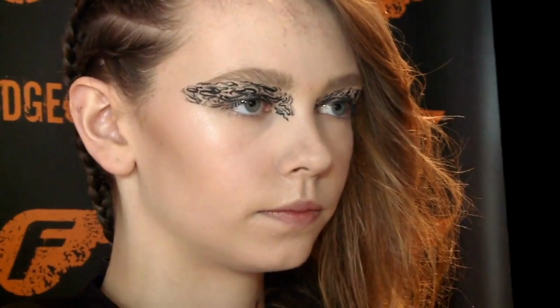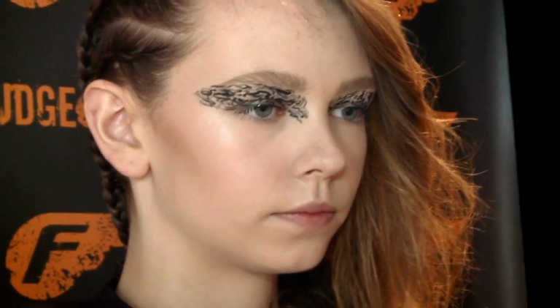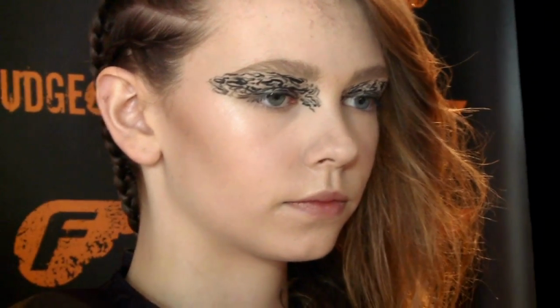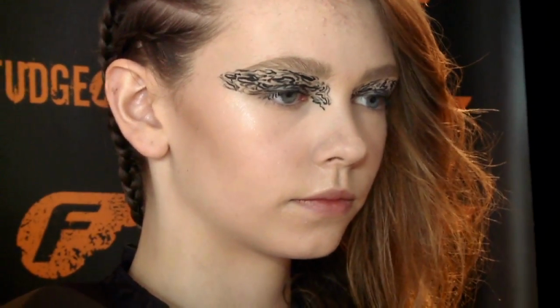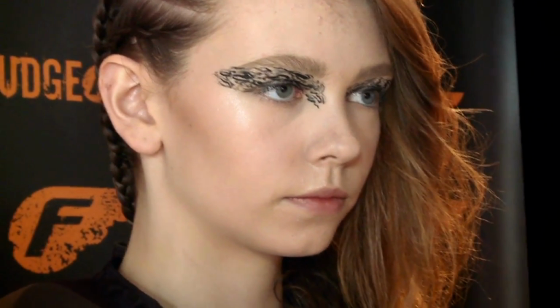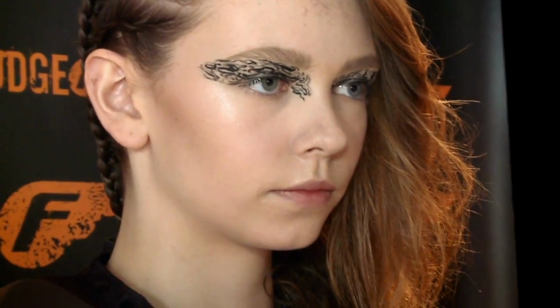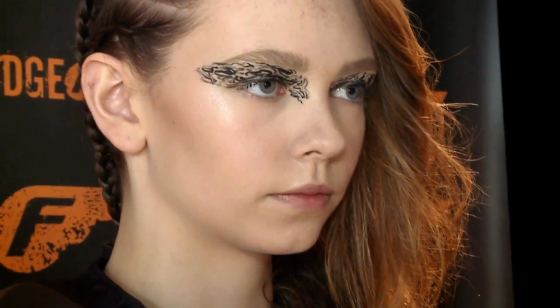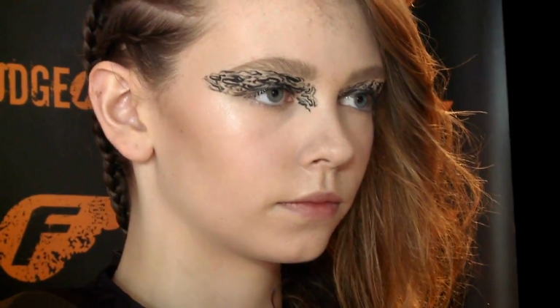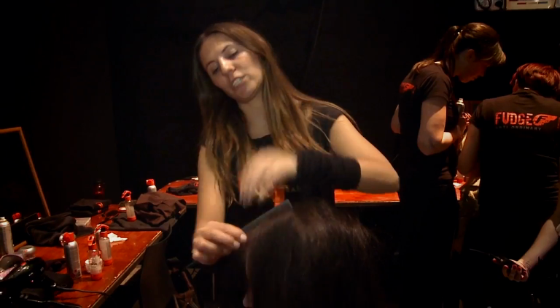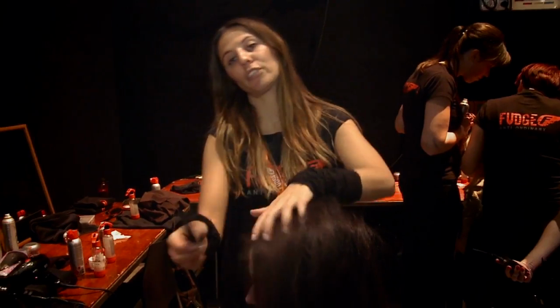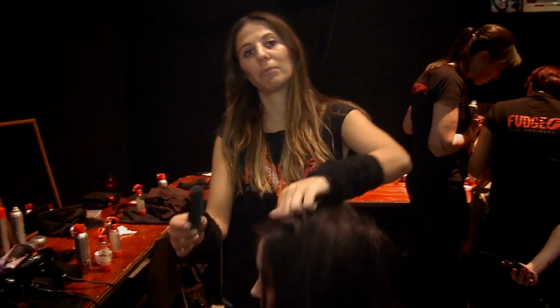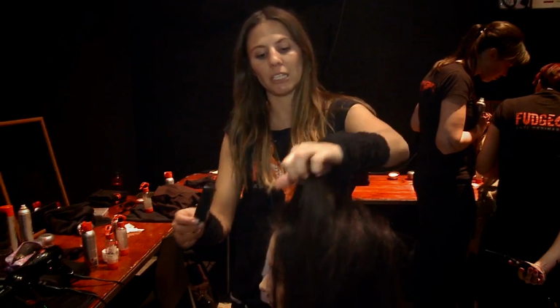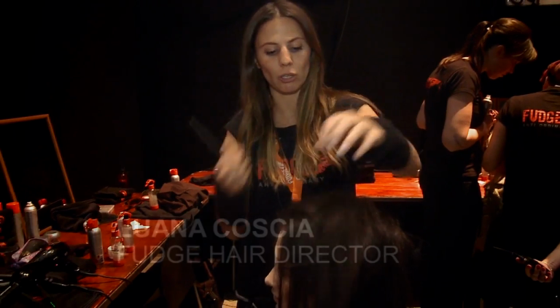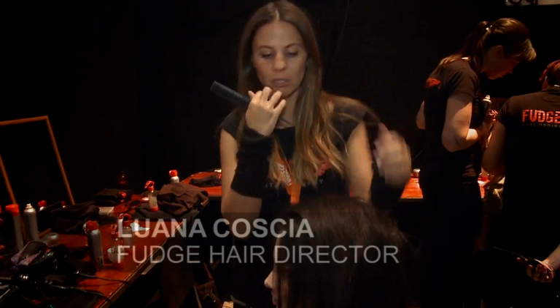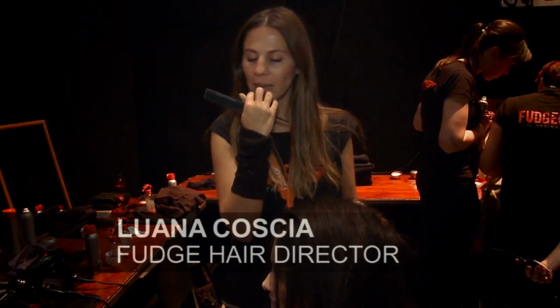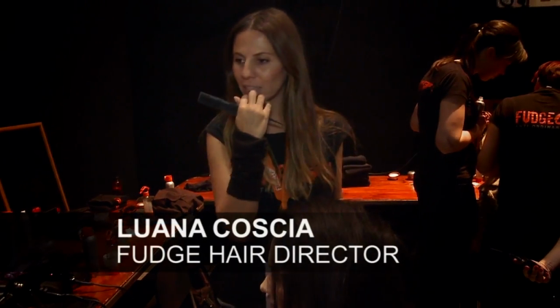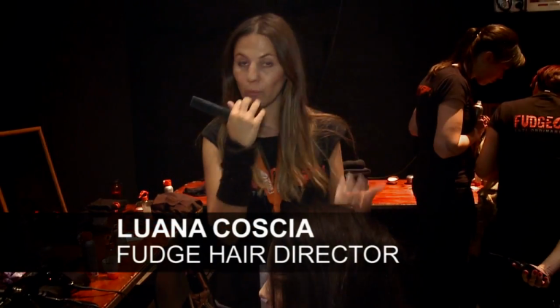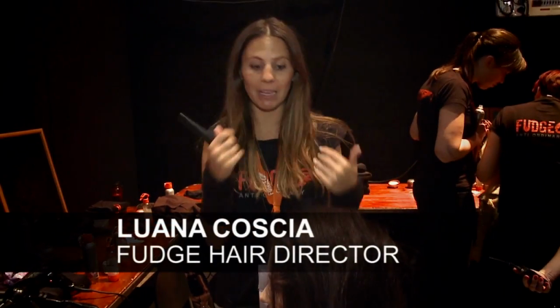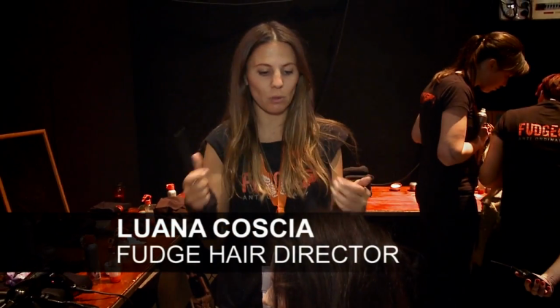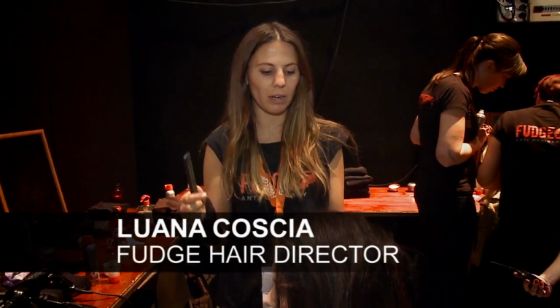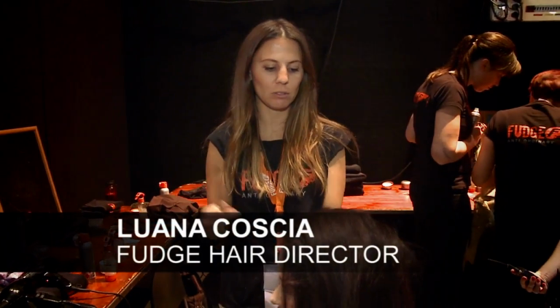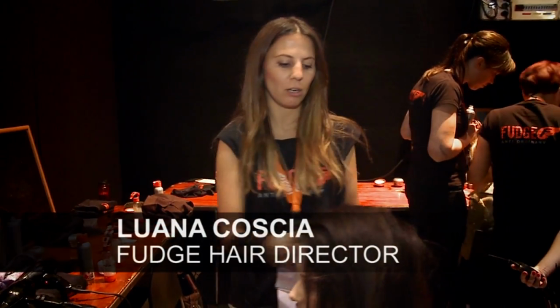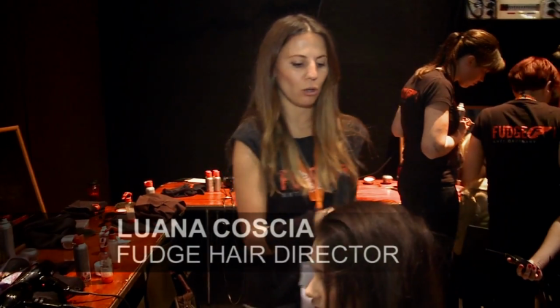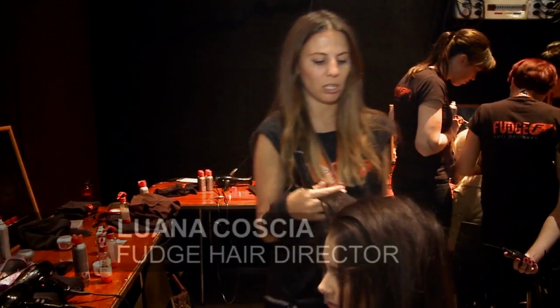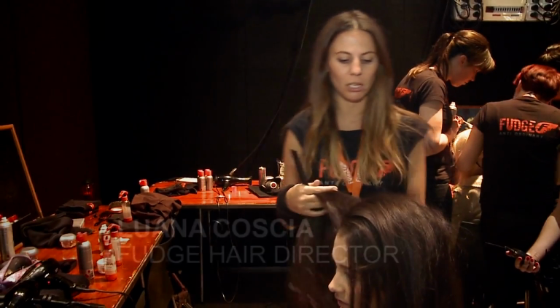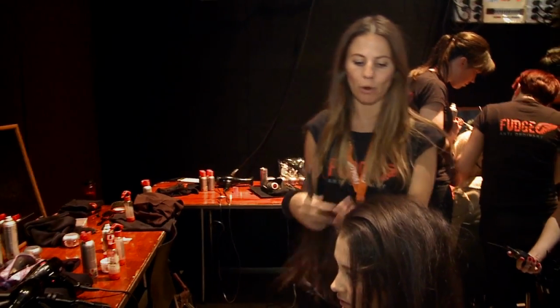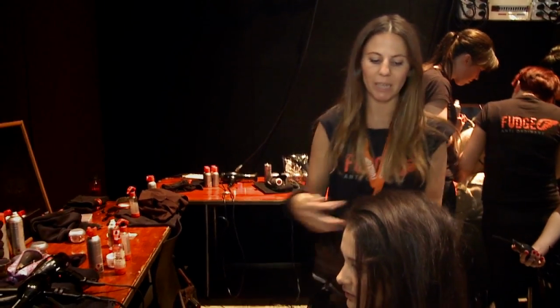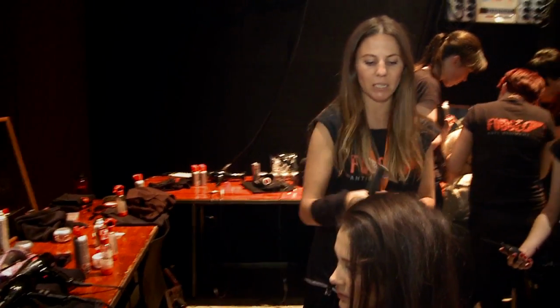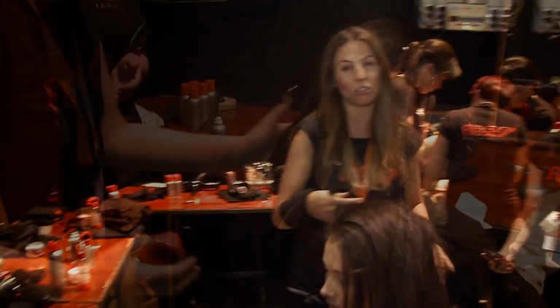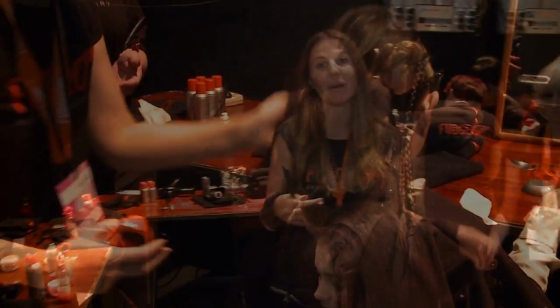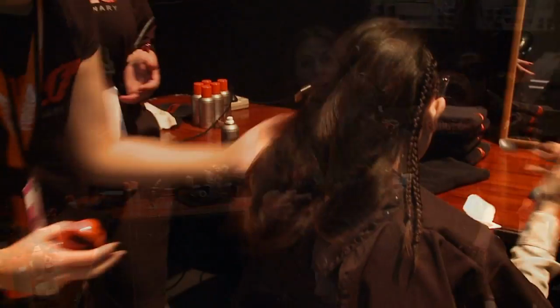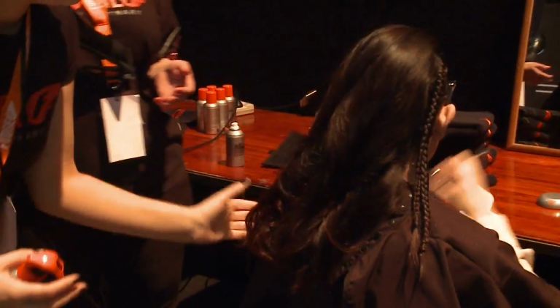Today the inspiration for the Jimmy D Show is quite an earthy, romantic, soft punk look.